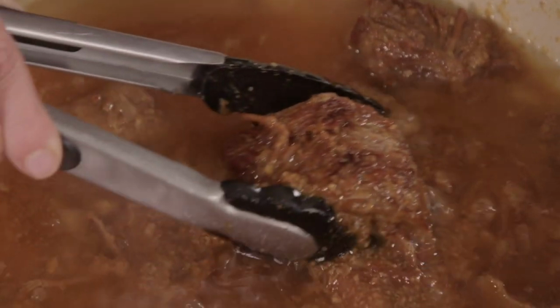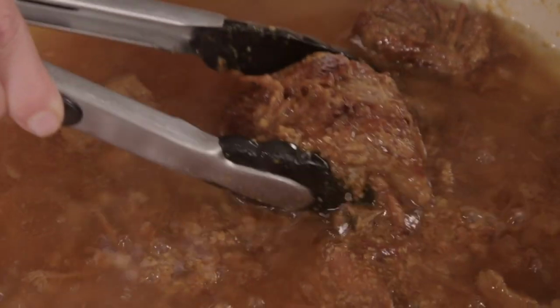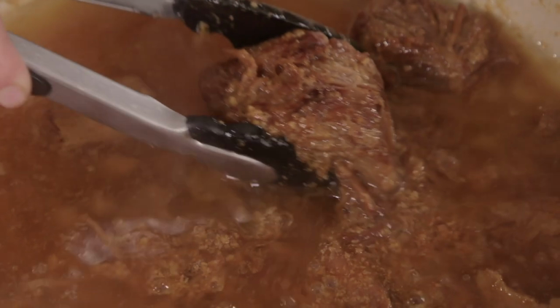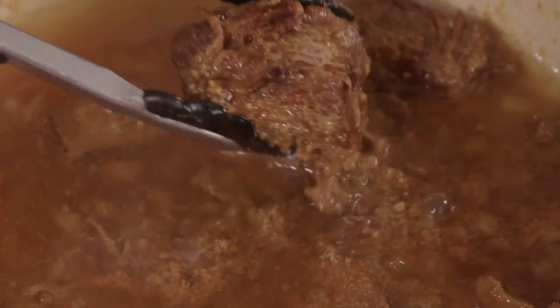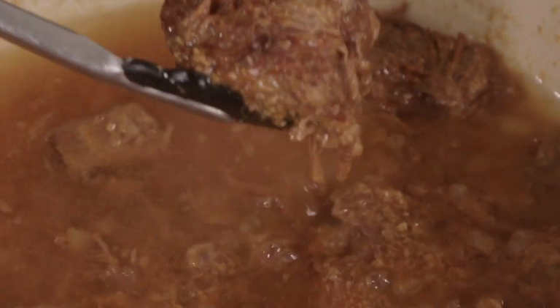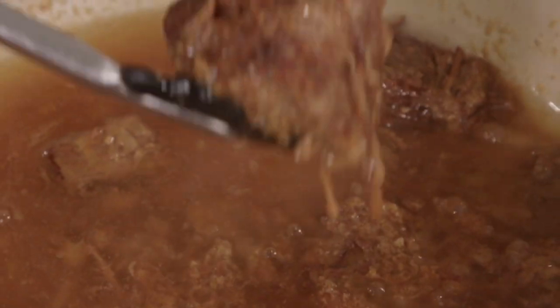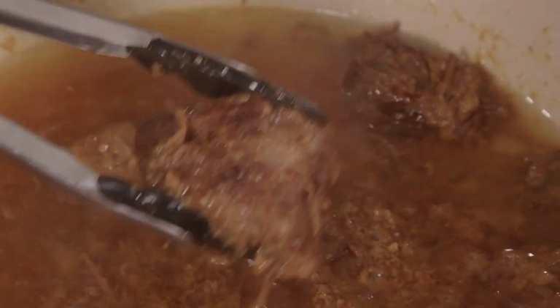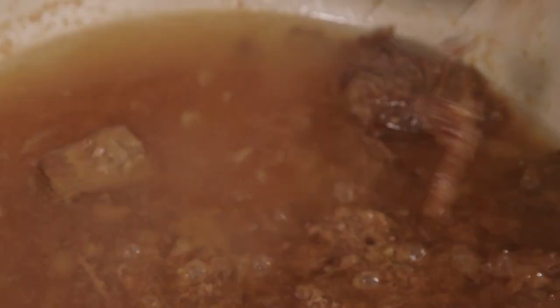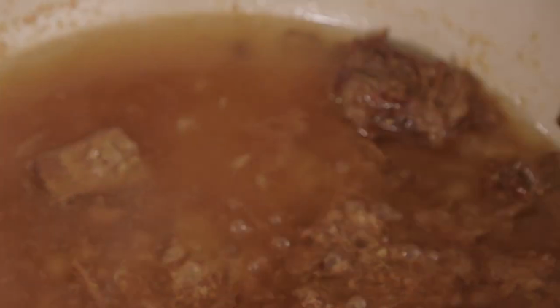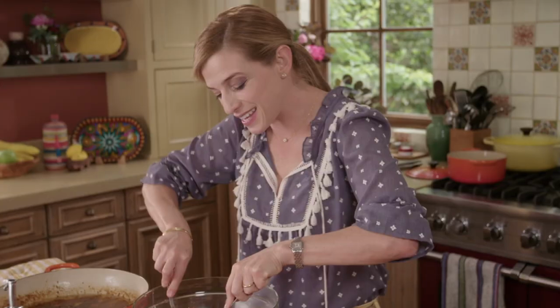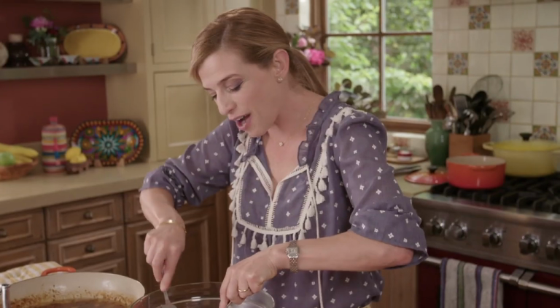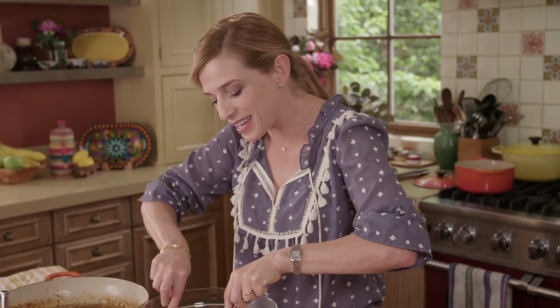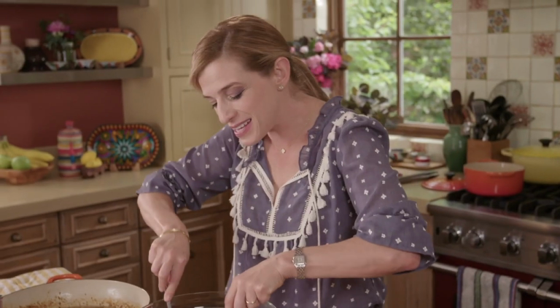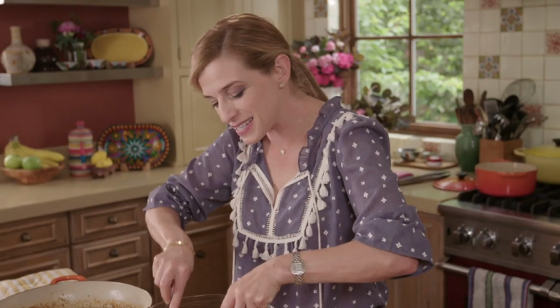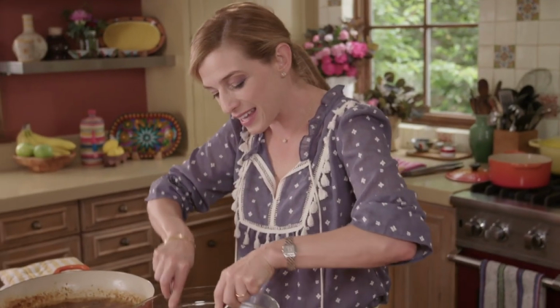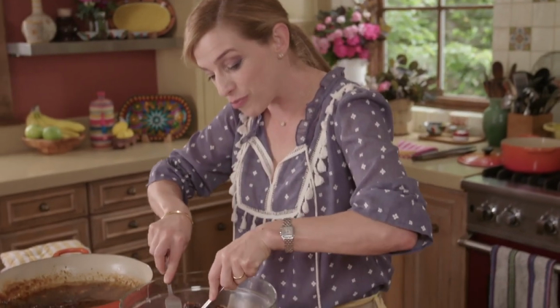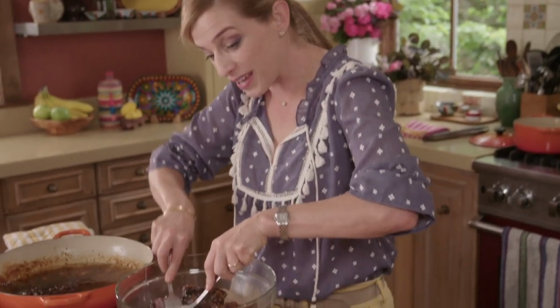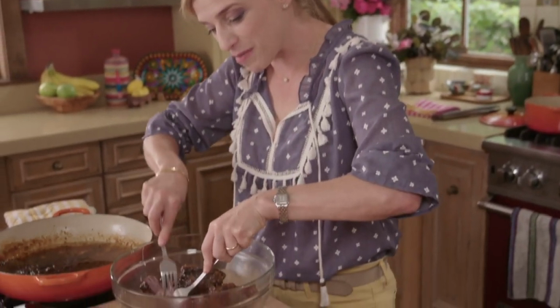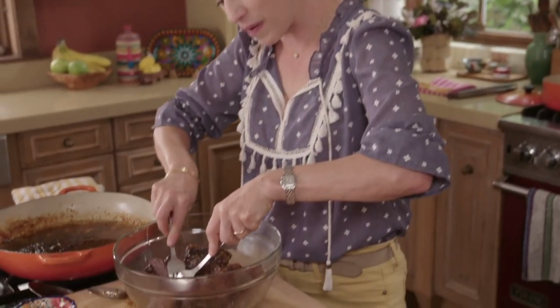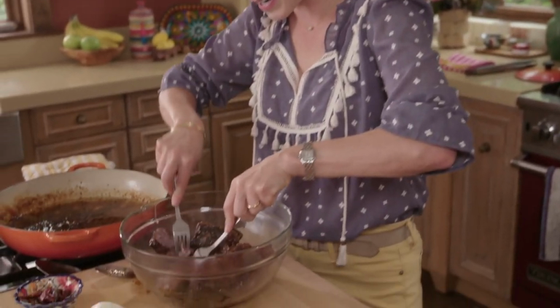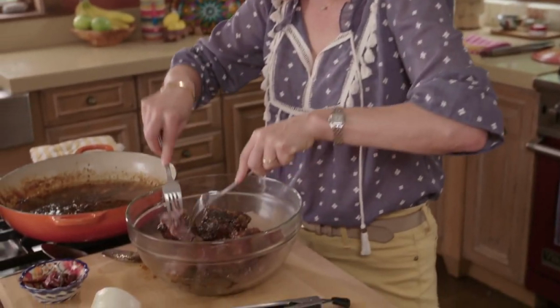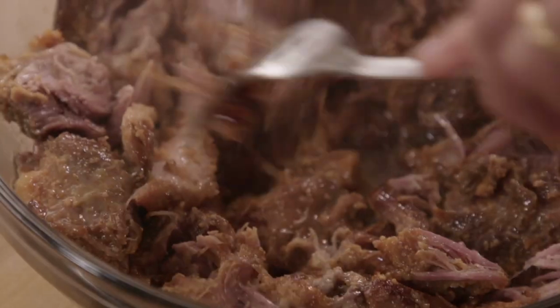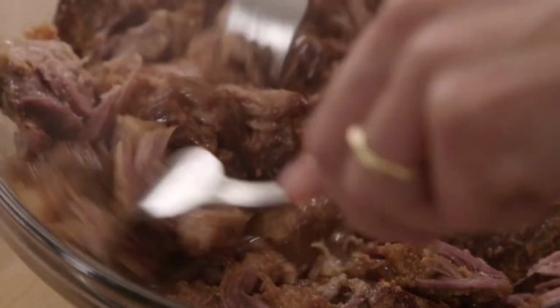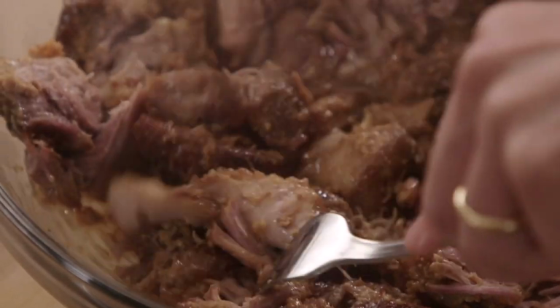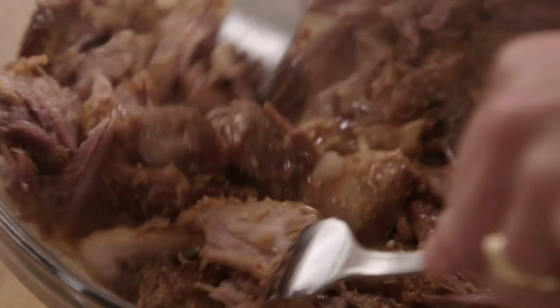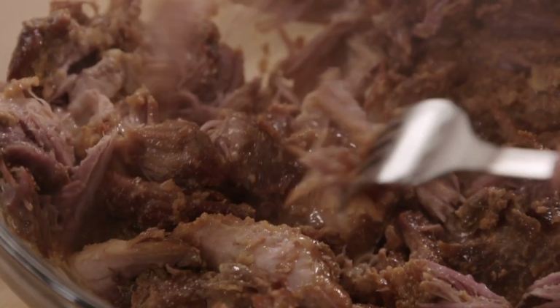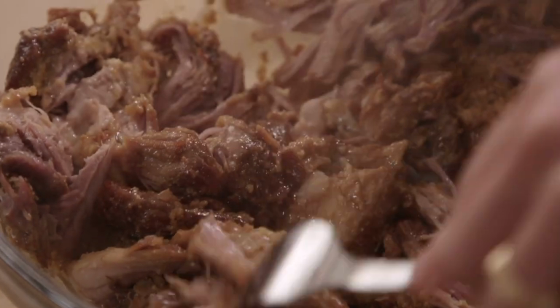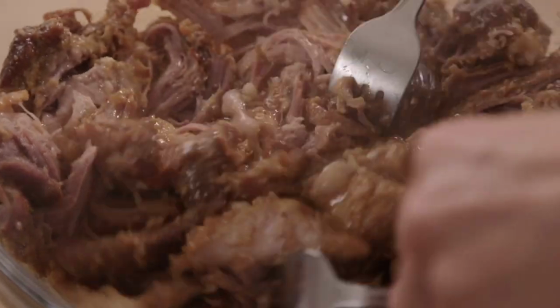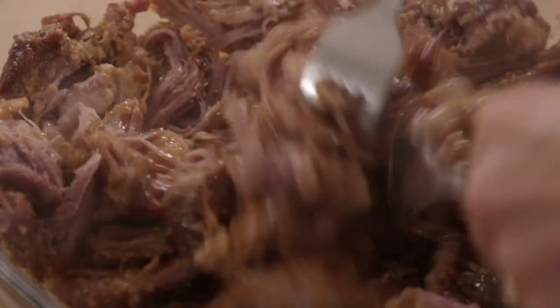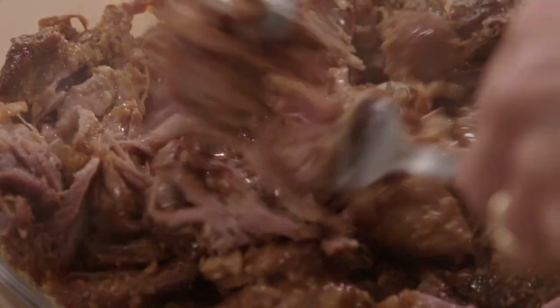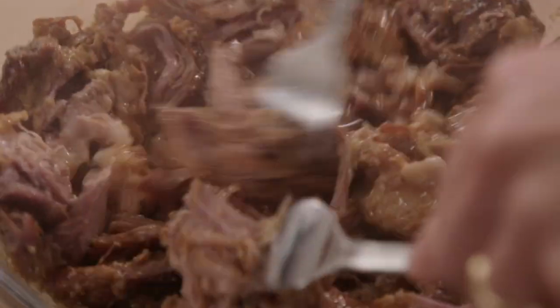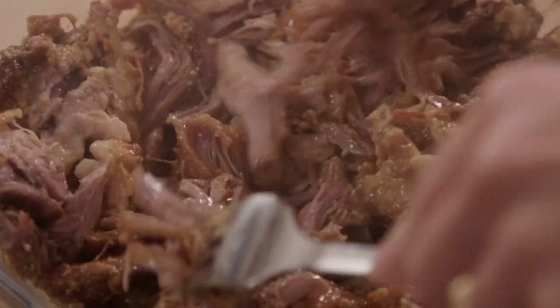The carnitas are ready. See how easy I can break them apart? This is gonna be perfect.